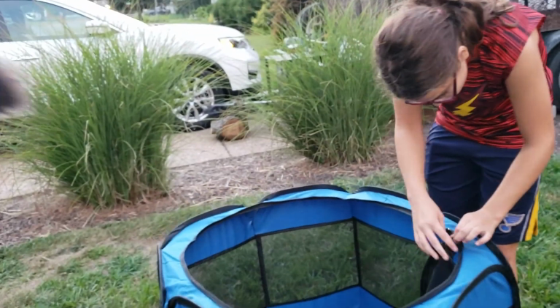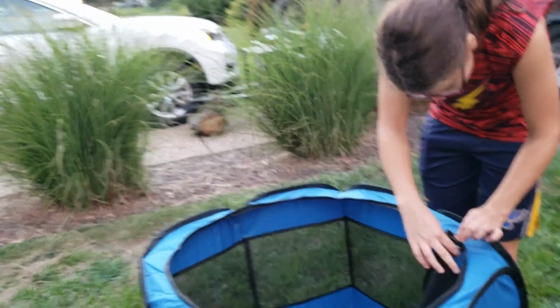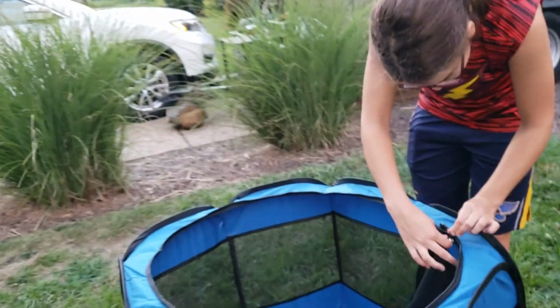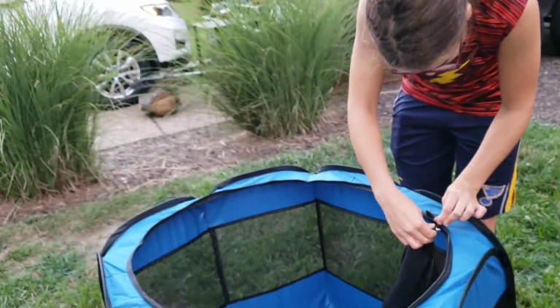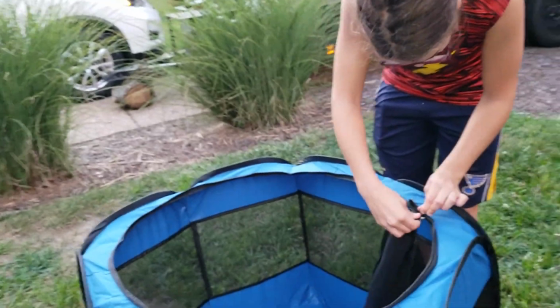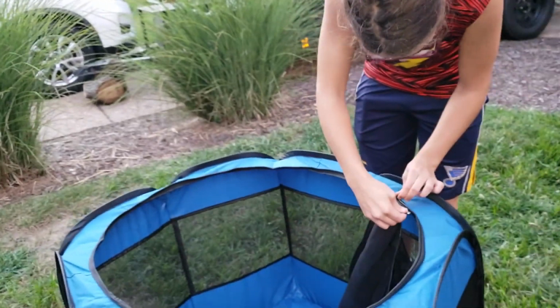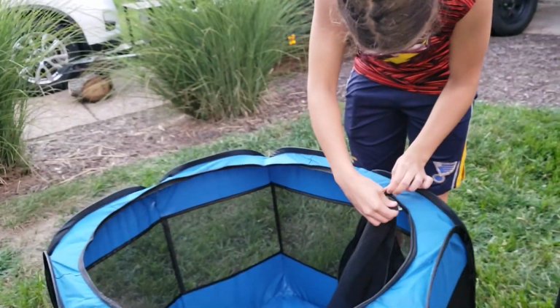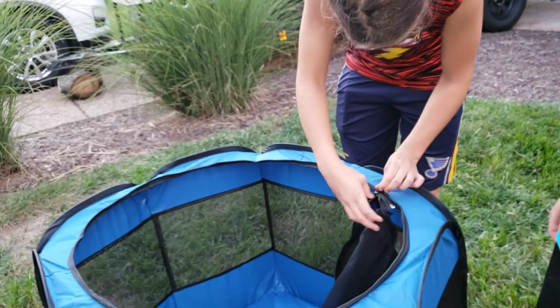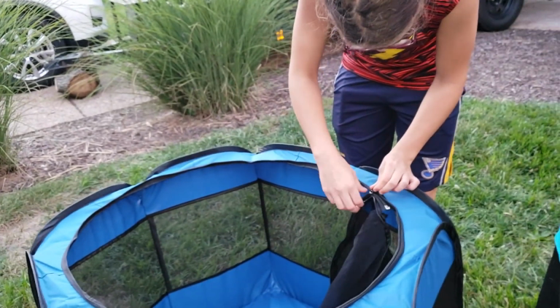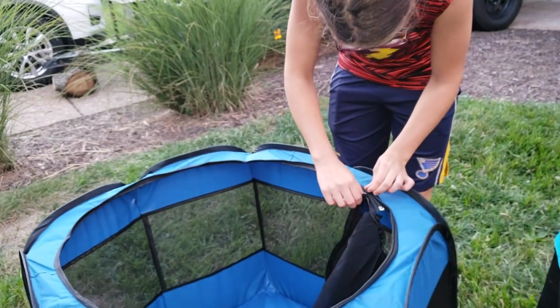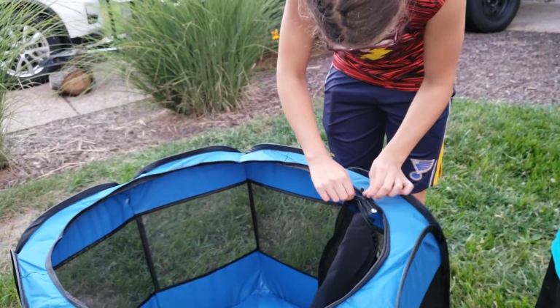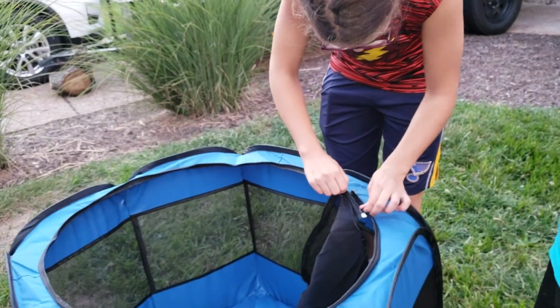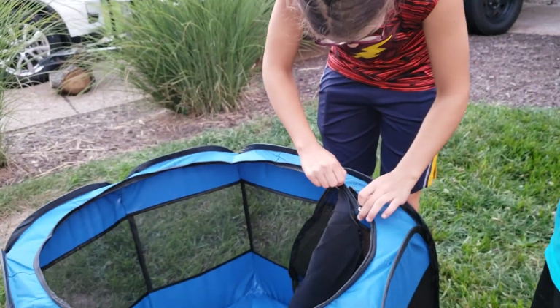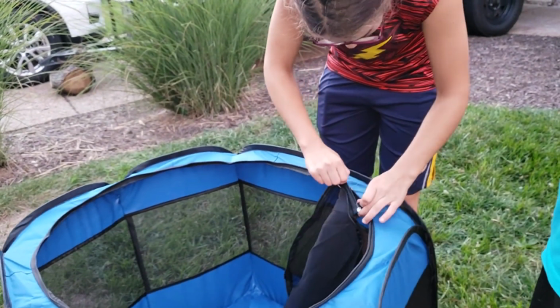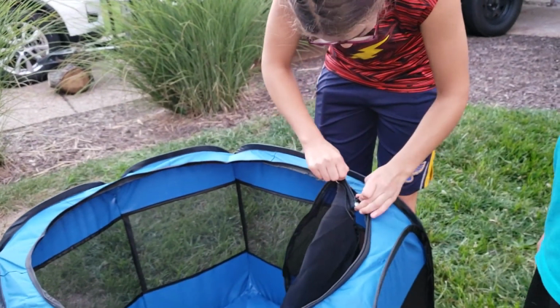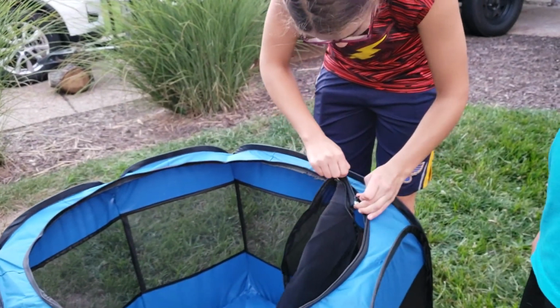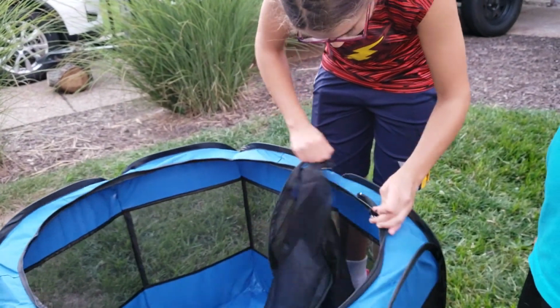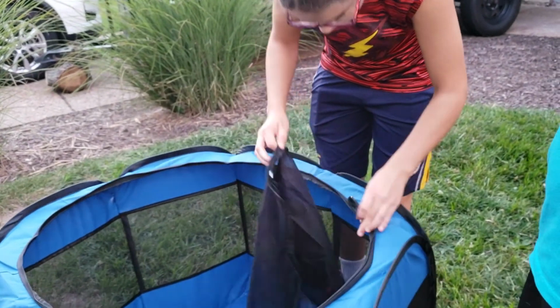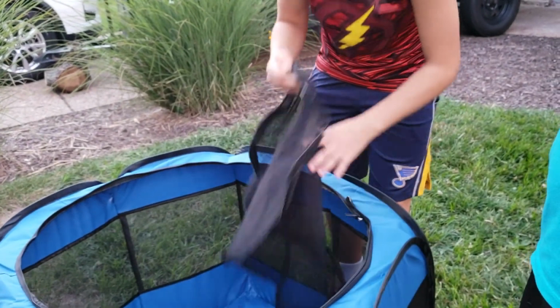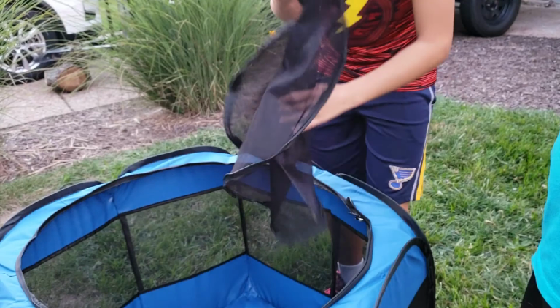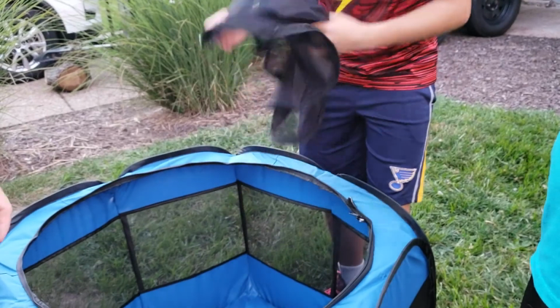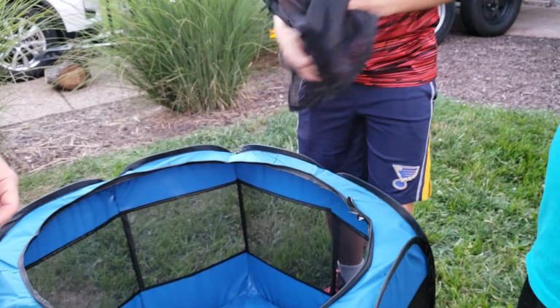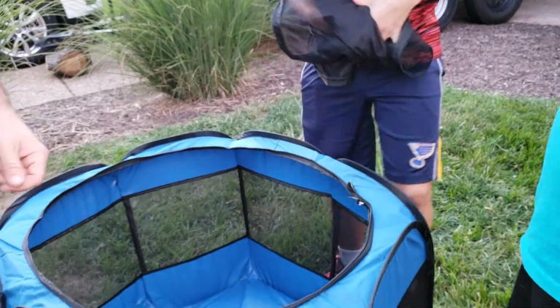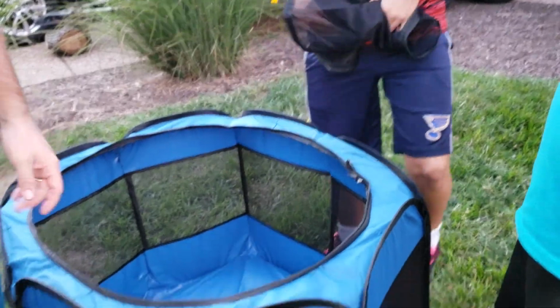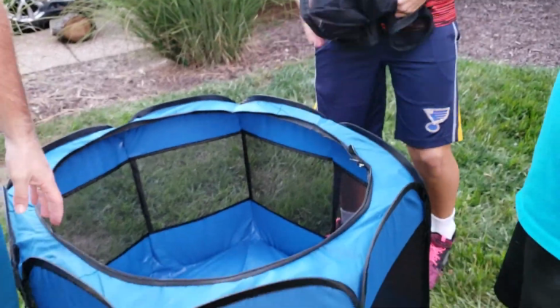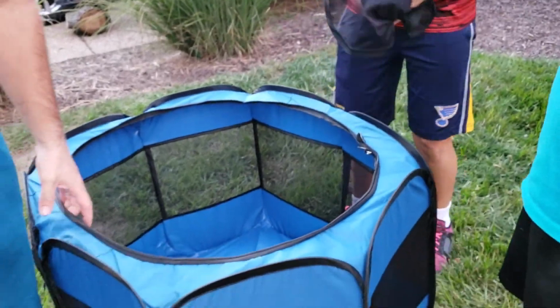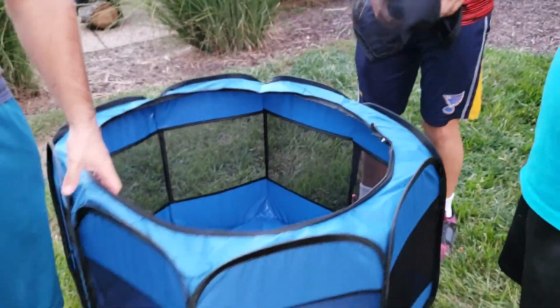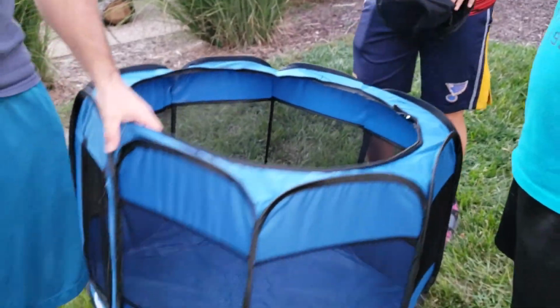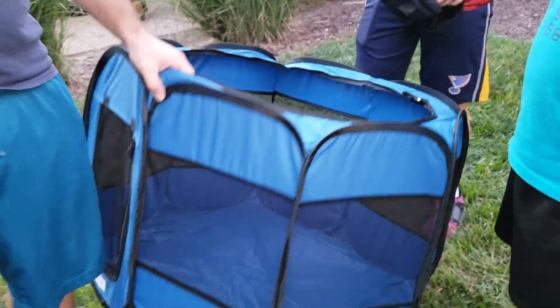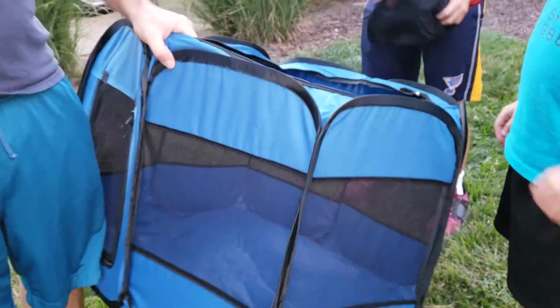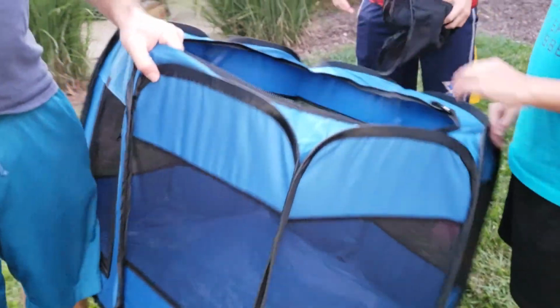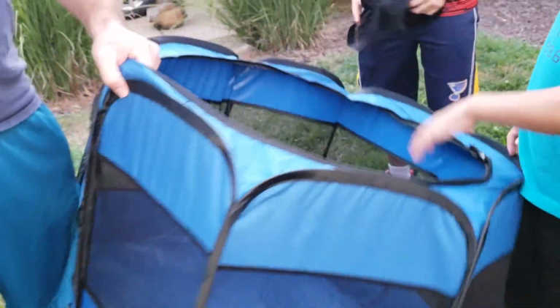A thing from Aldi. That's right, it doesn't come all the way off, honey. Oh yeah, it does. Okay, so it has a lid.